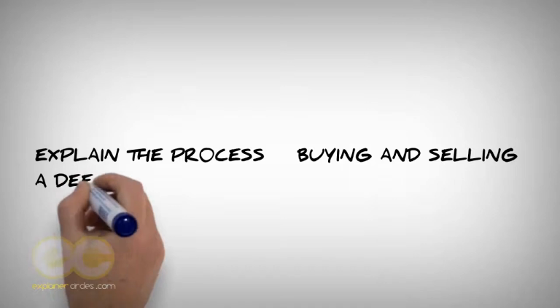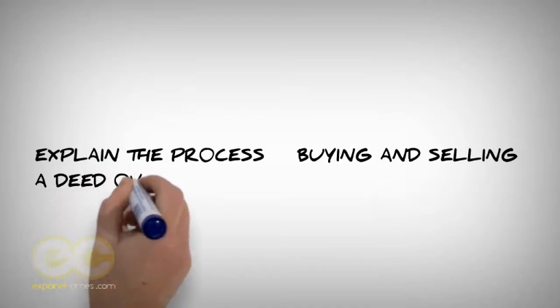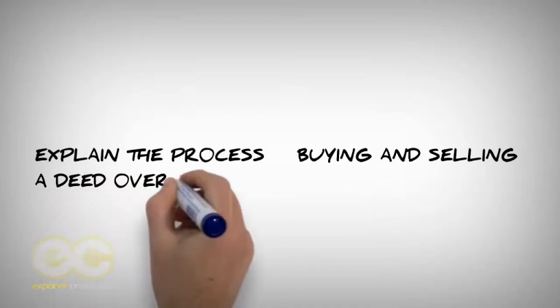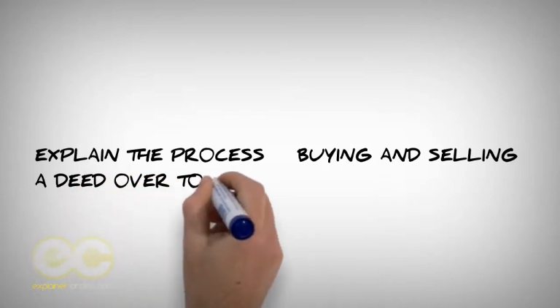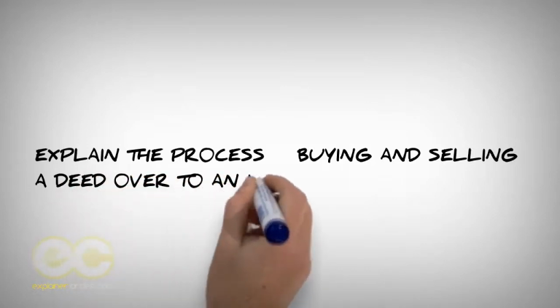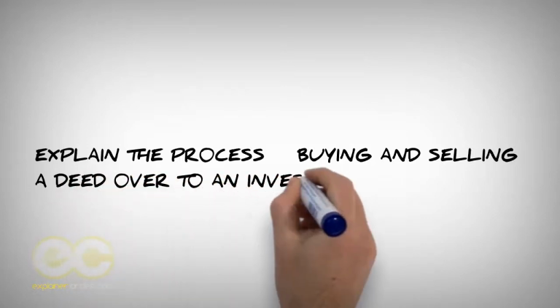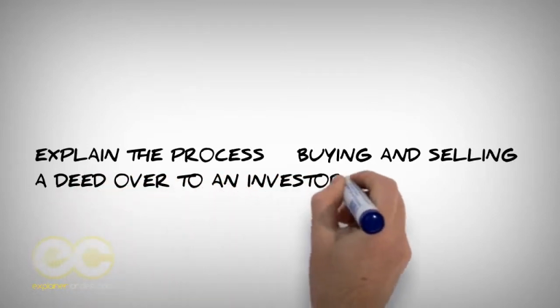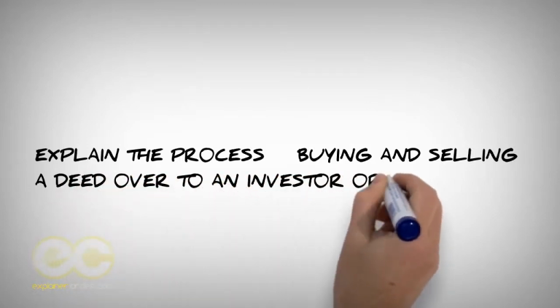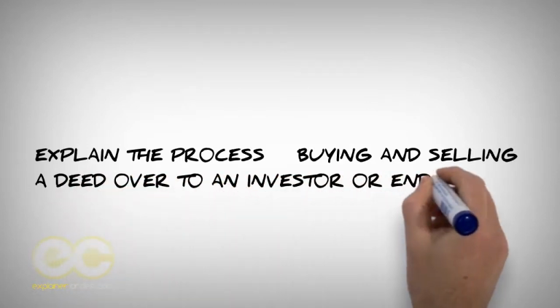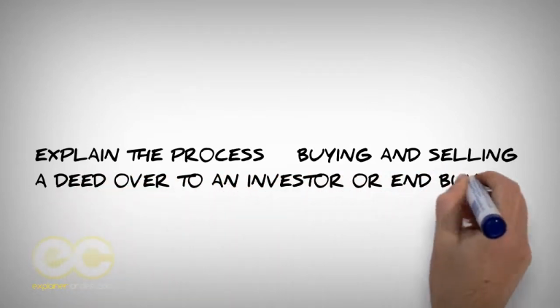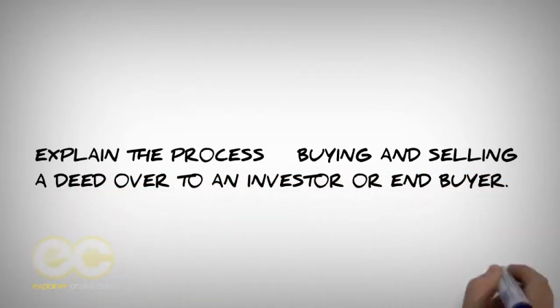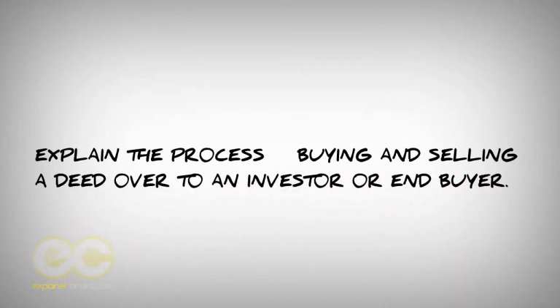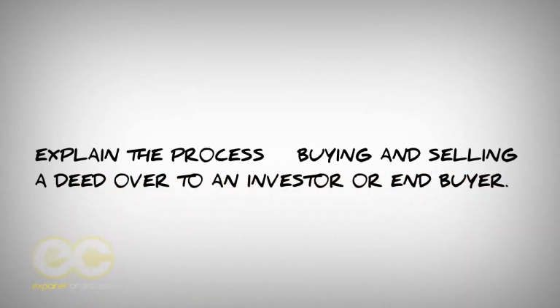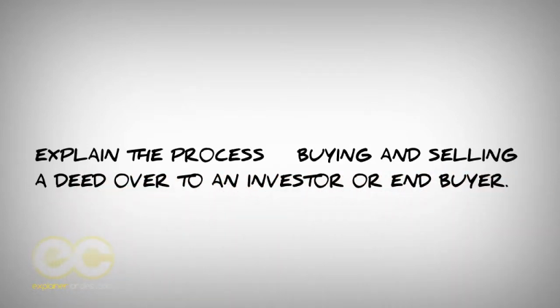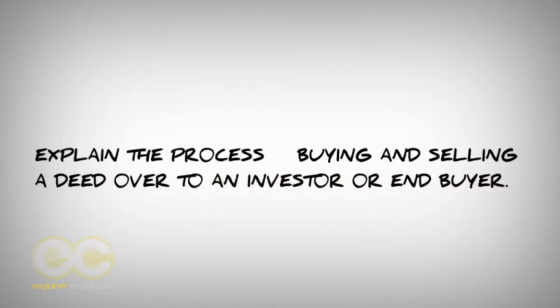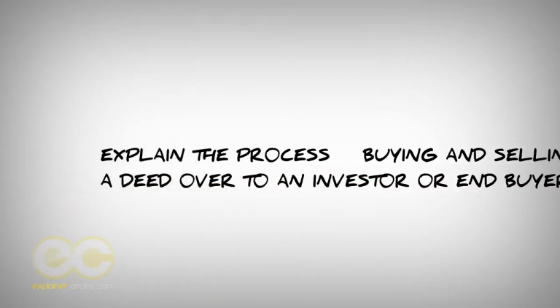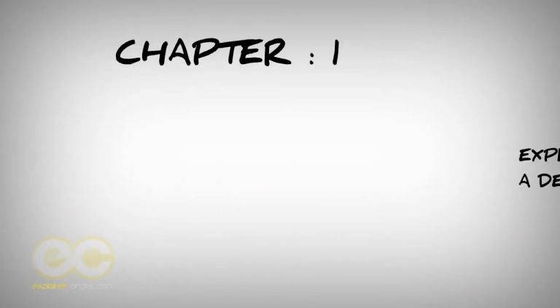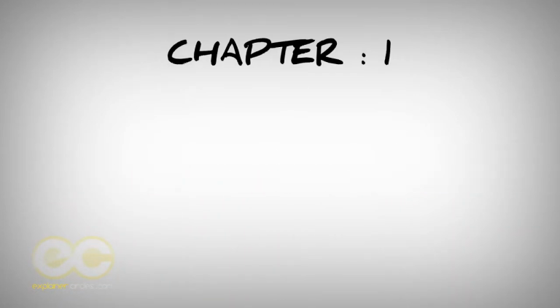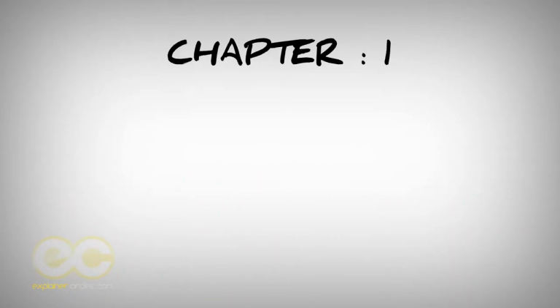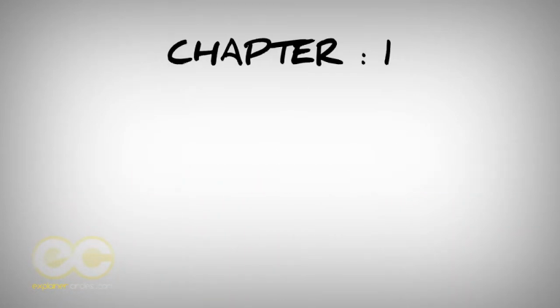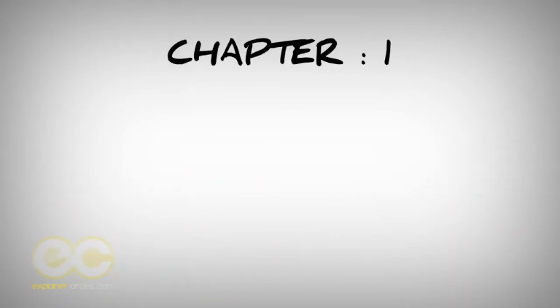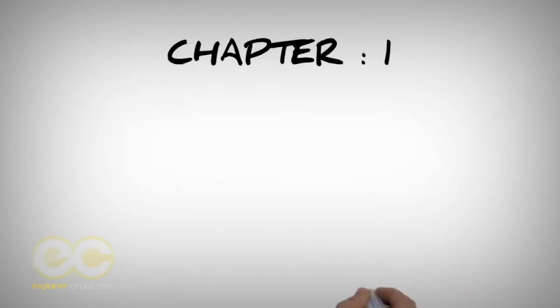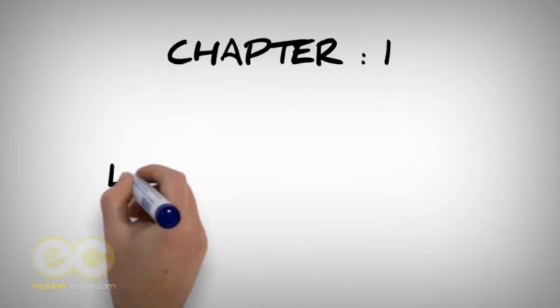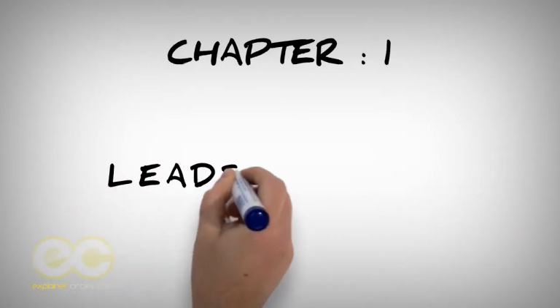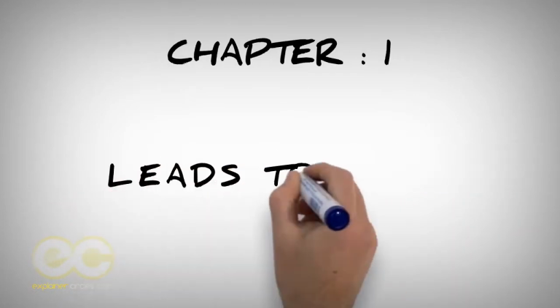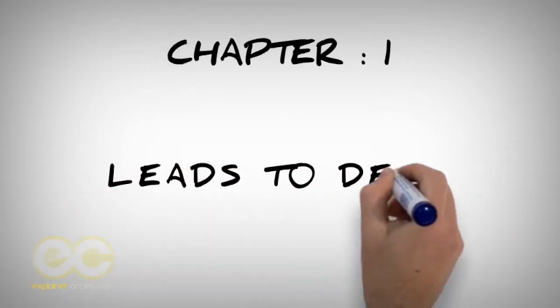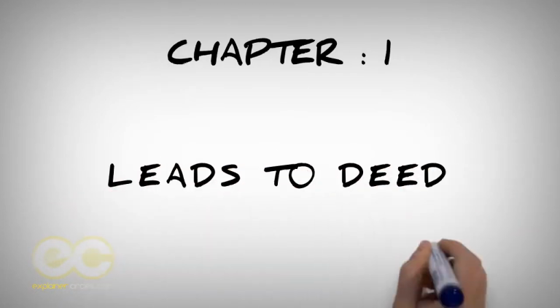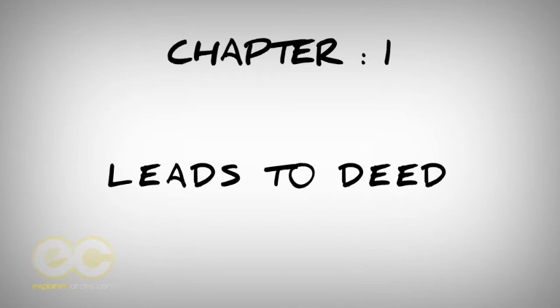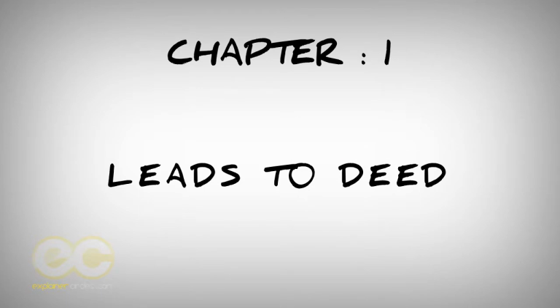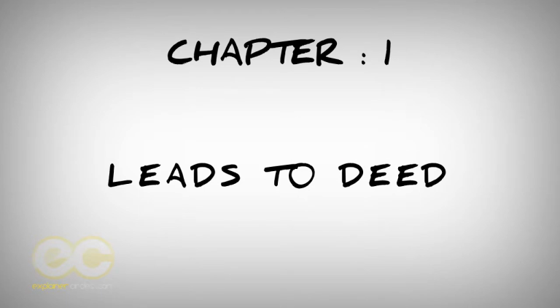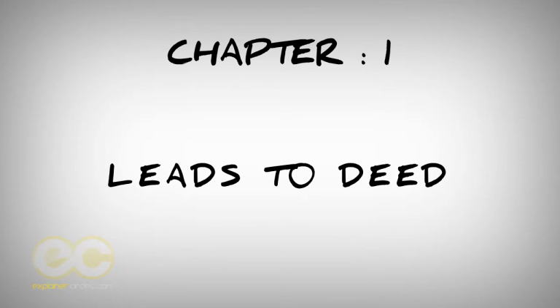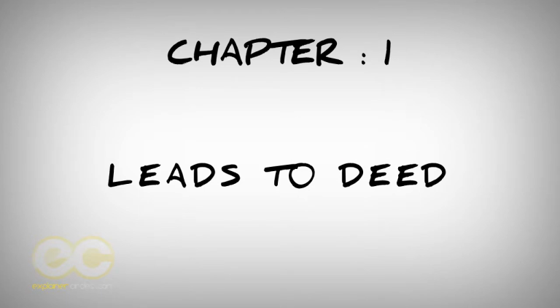Over to an investor or end buyer. Chapter 1: Leads to Deed.